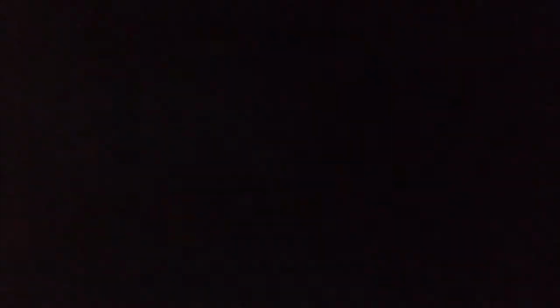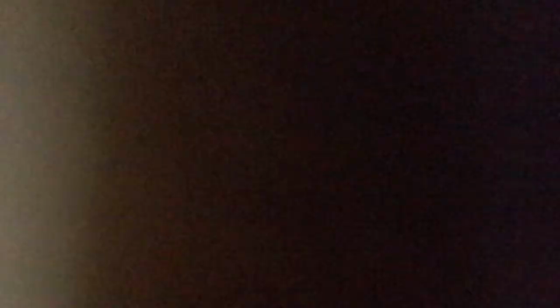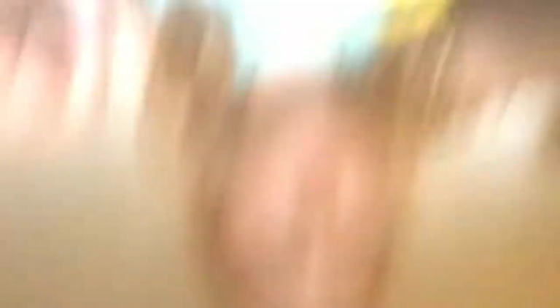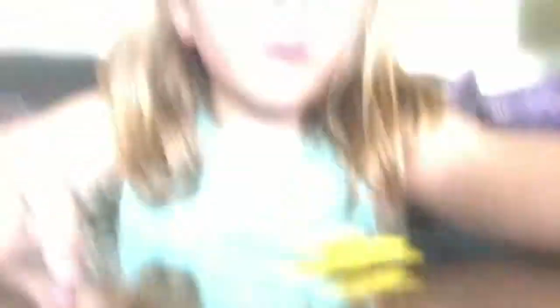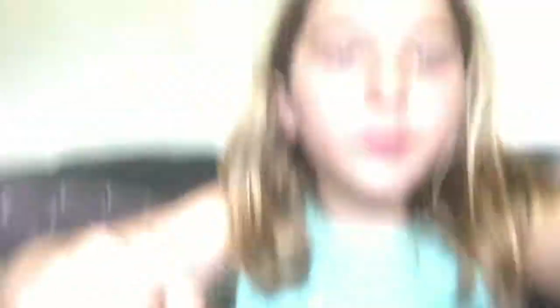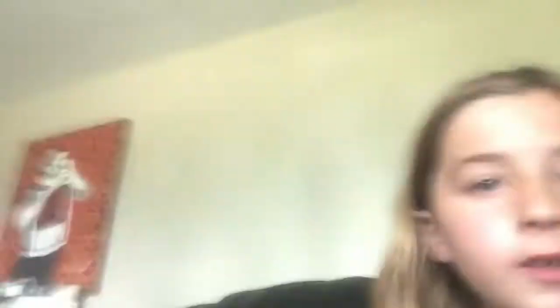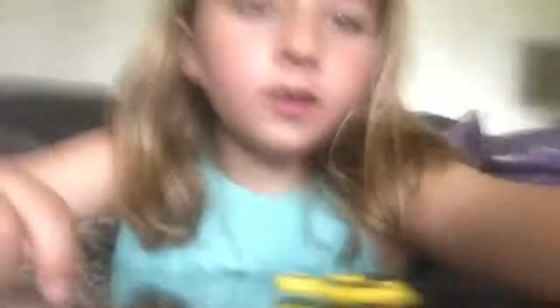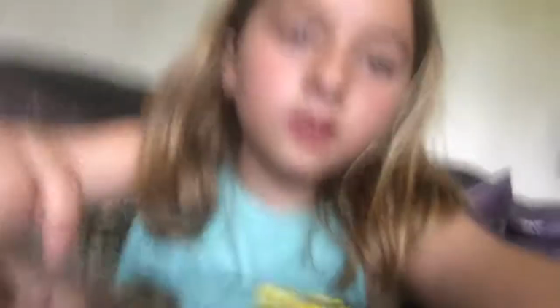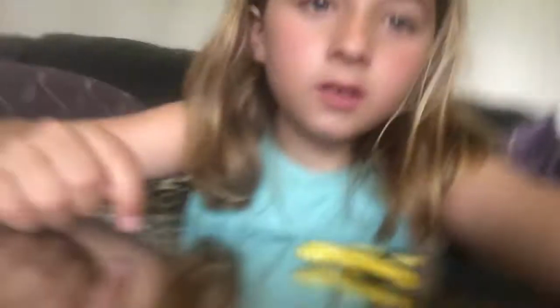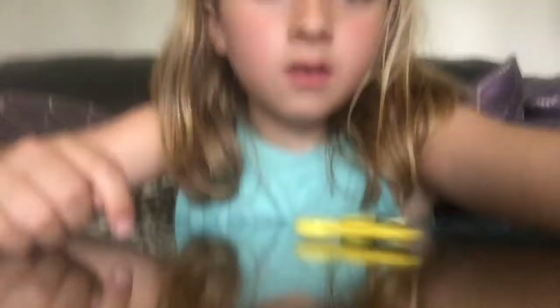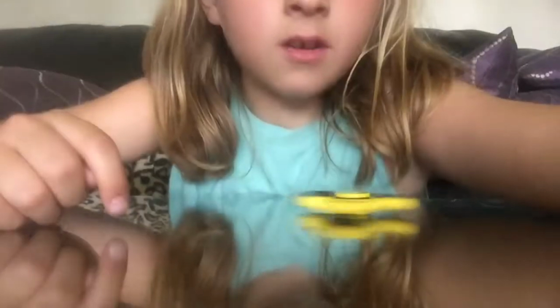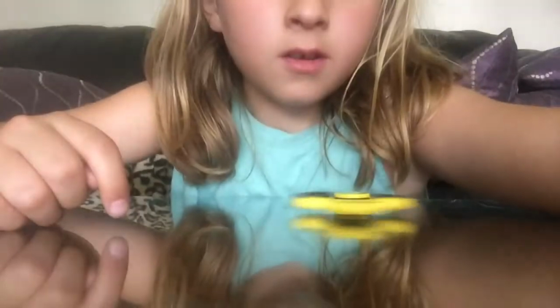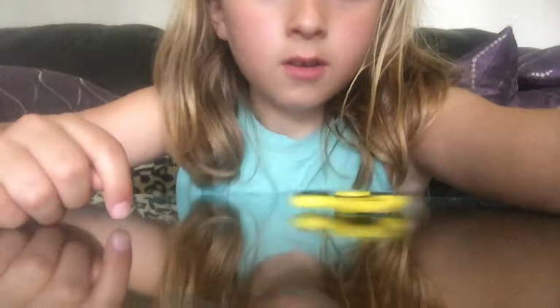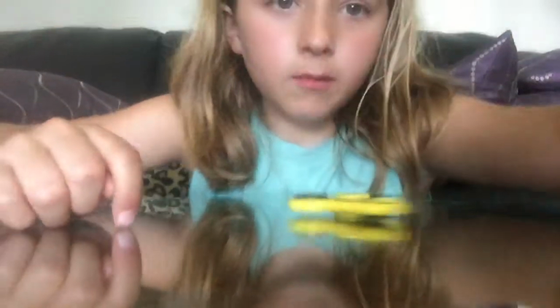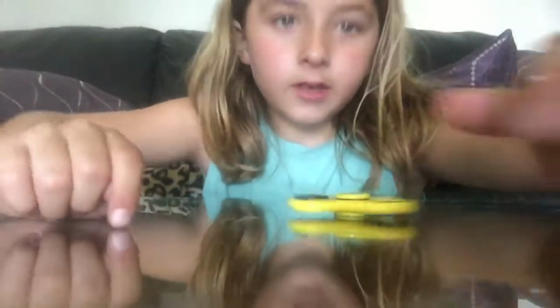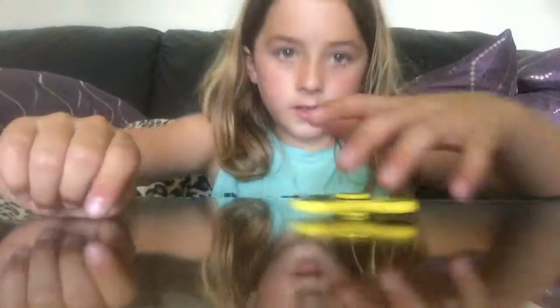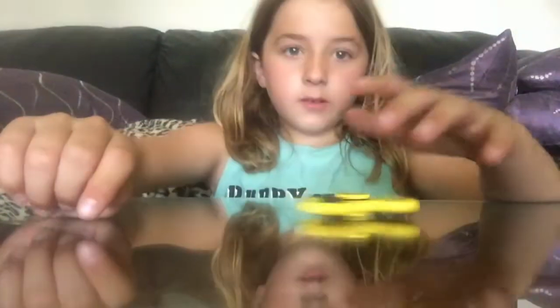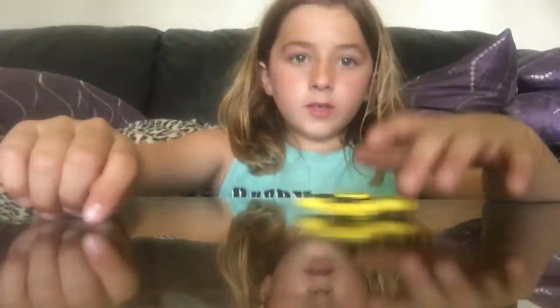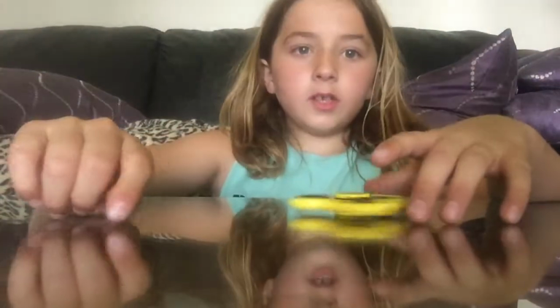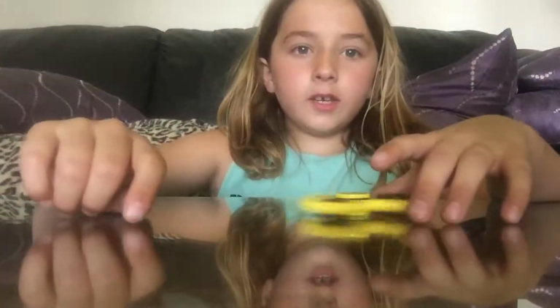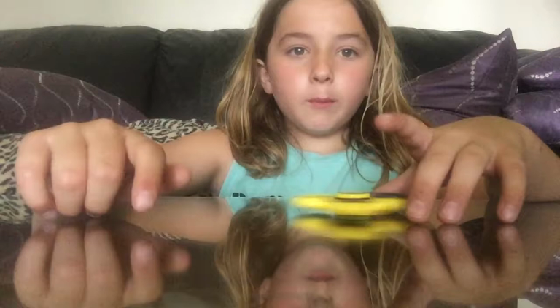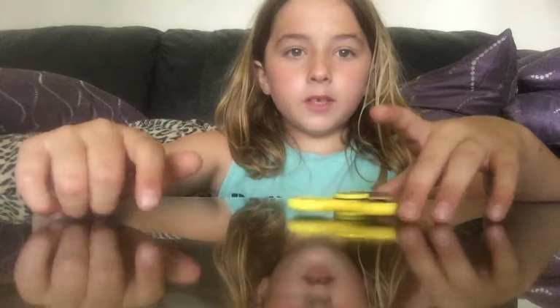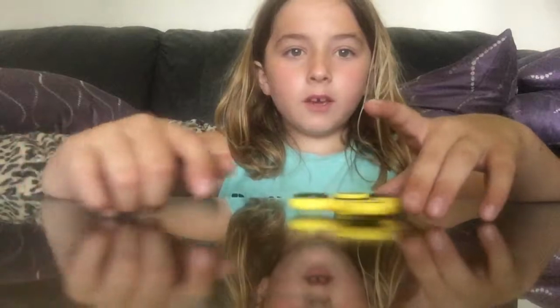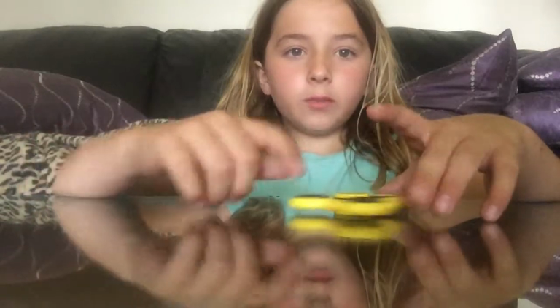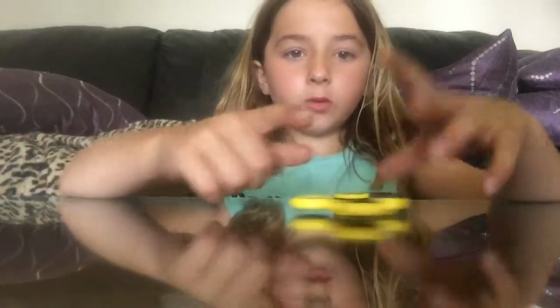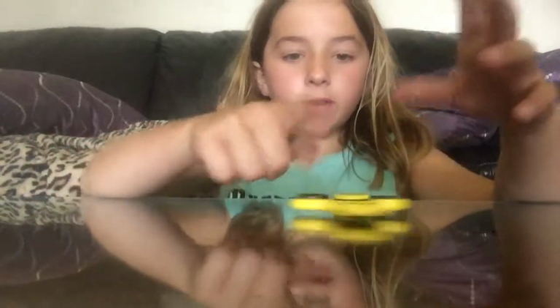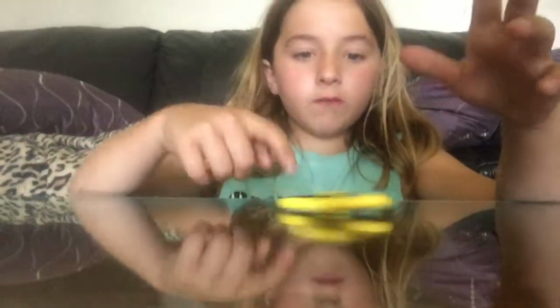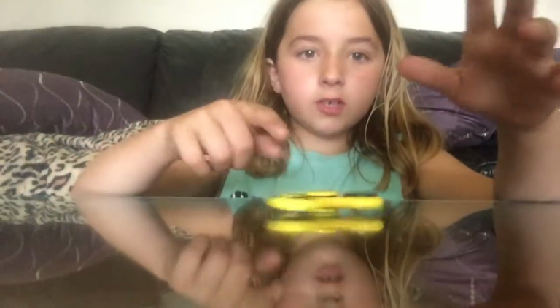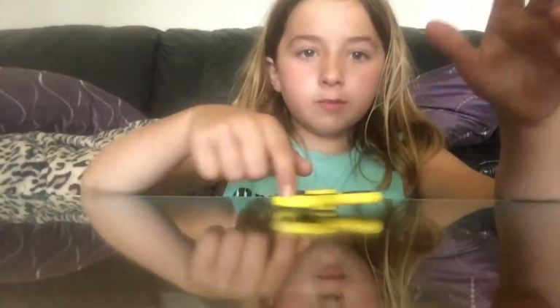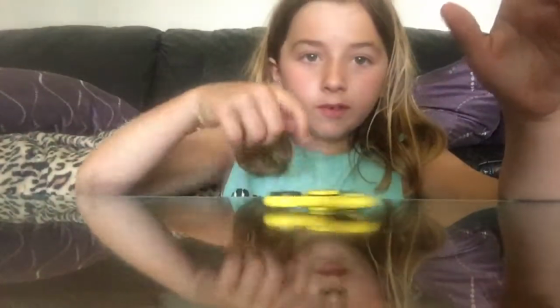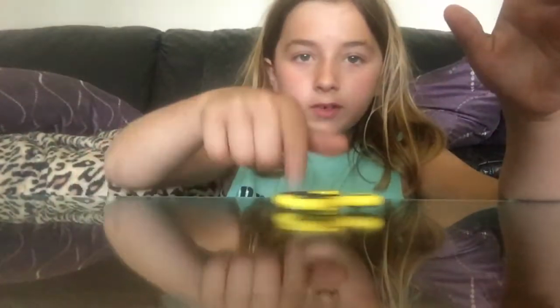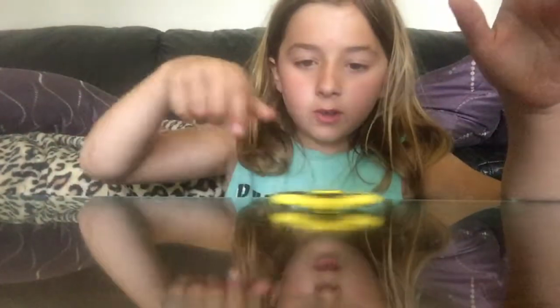Hello everybody, my name is Liam and today I'll be doing my Snicket Spinner Radio.